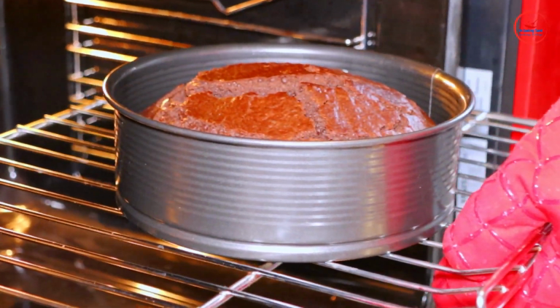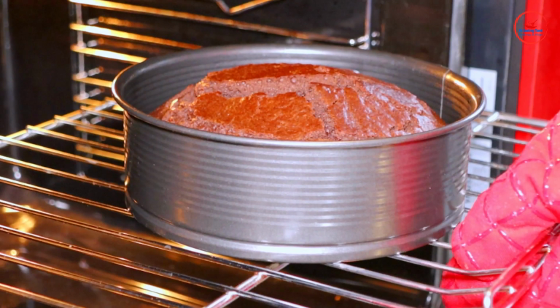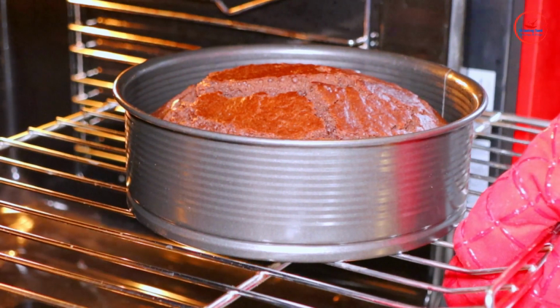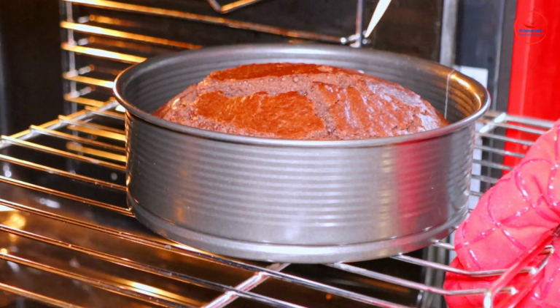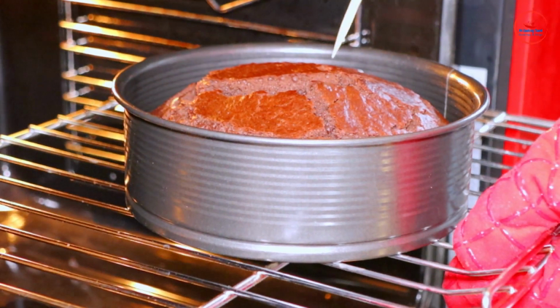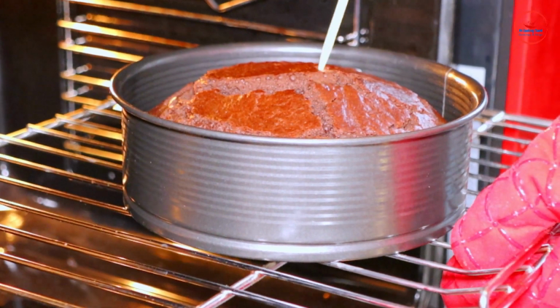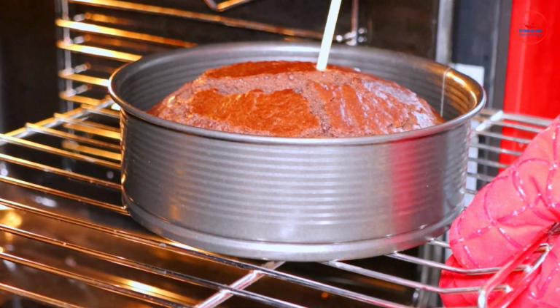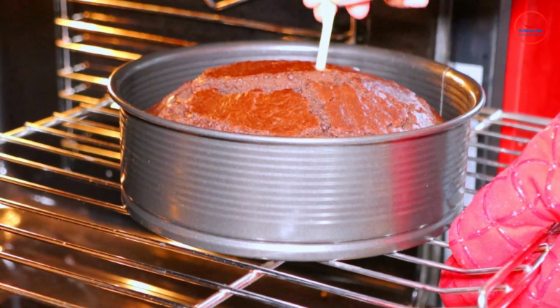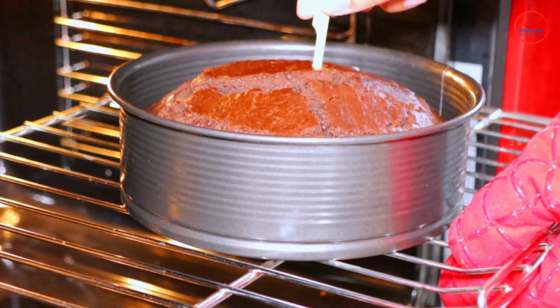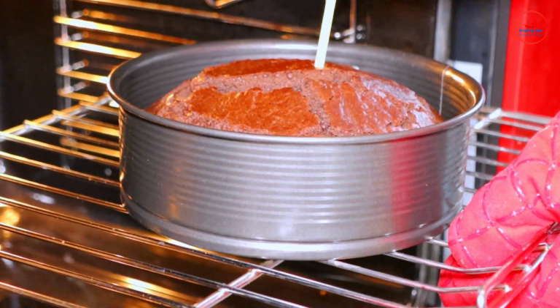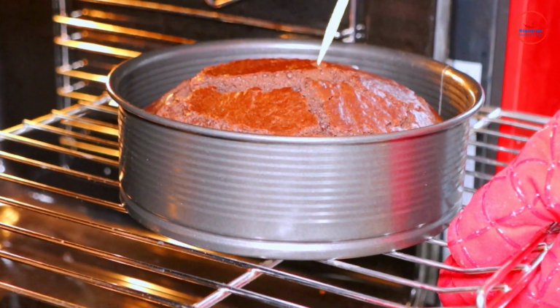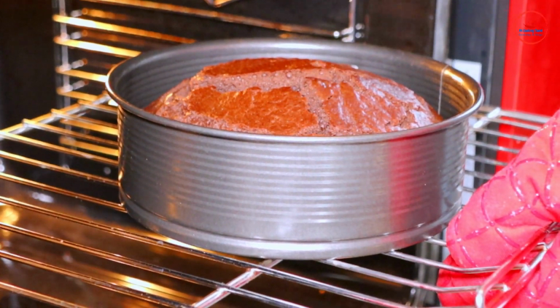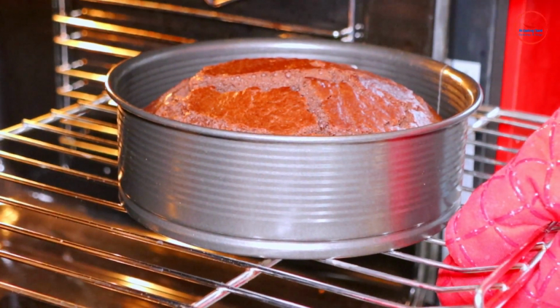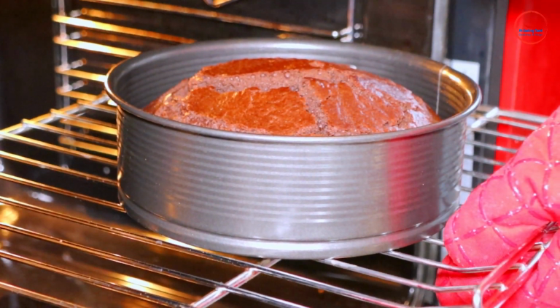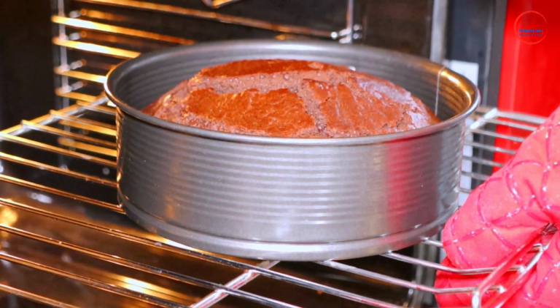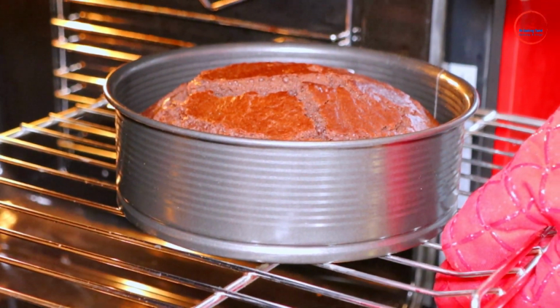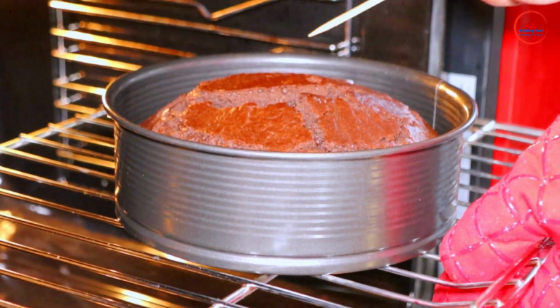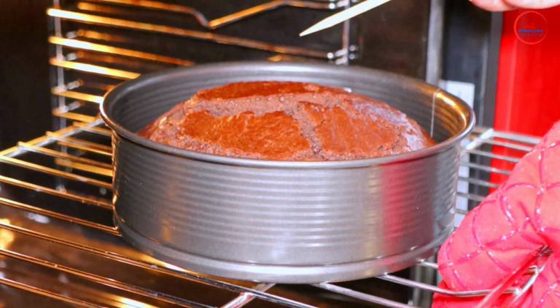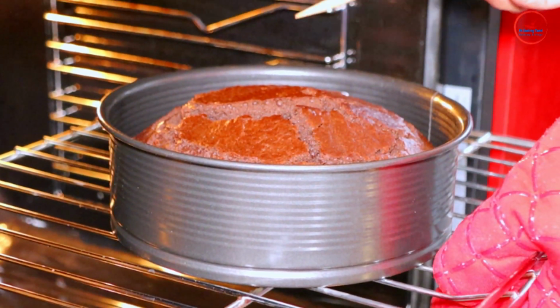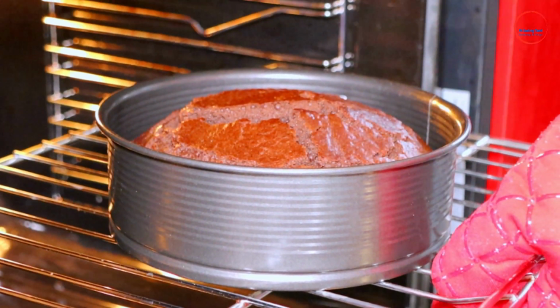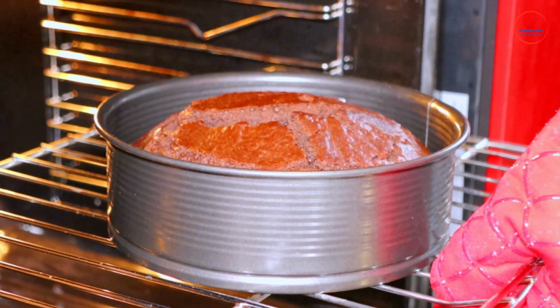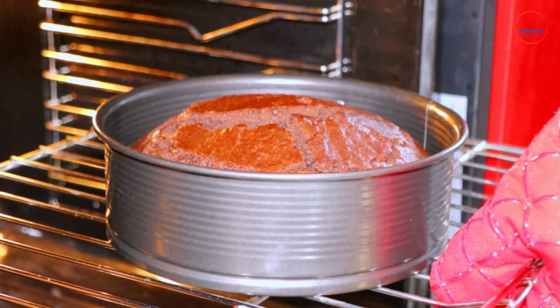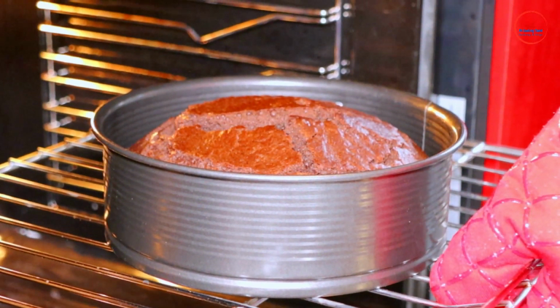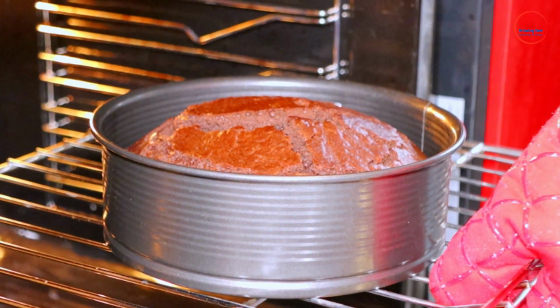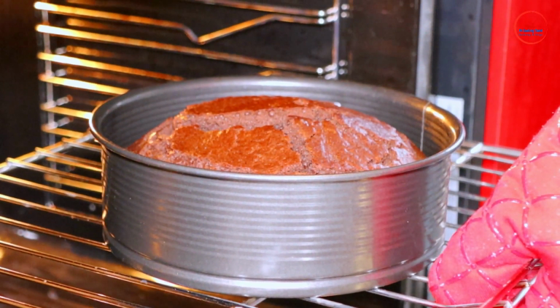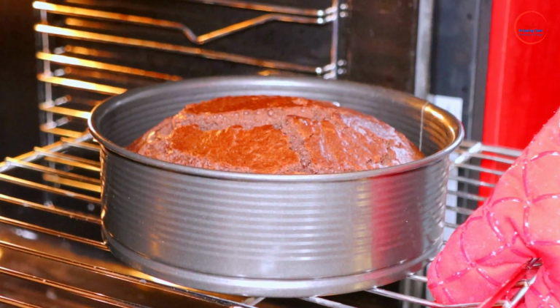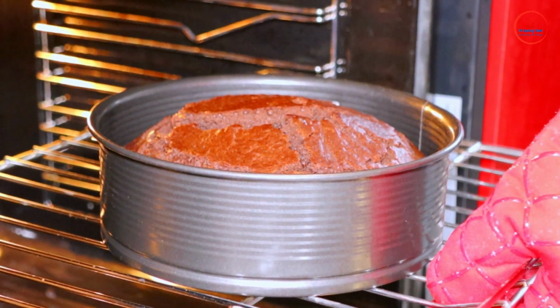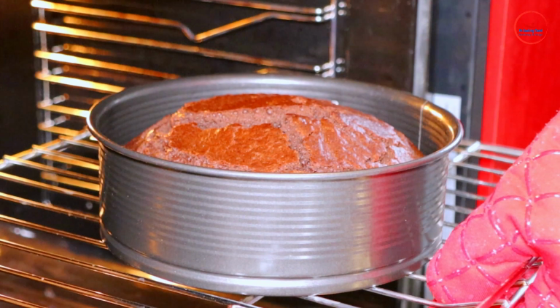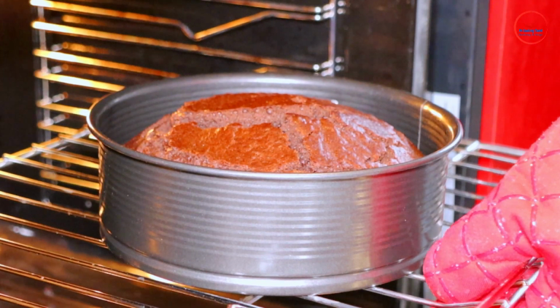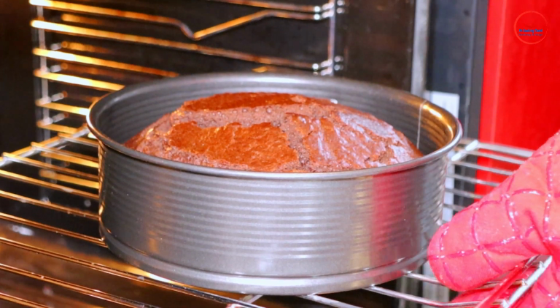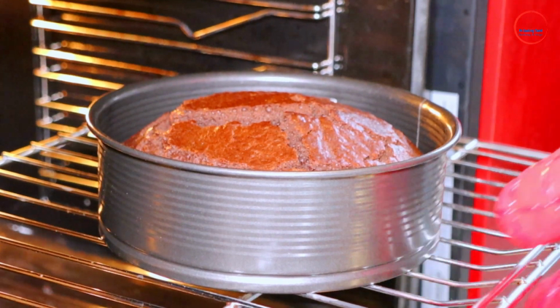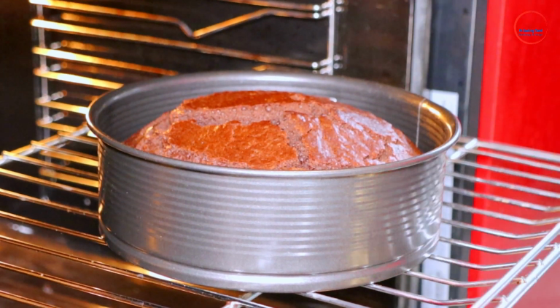We need to bake the cake for a while. When we cook, this recipe is cut out. The cake is cut out.